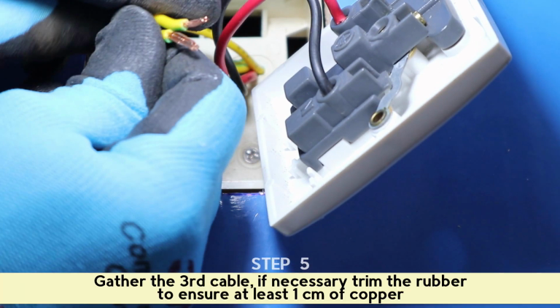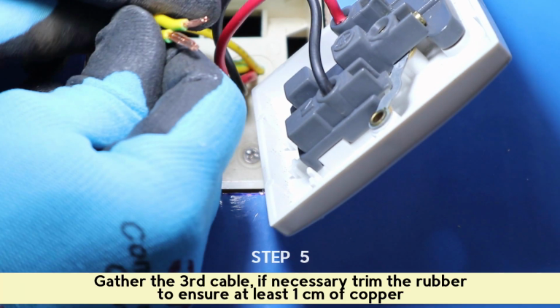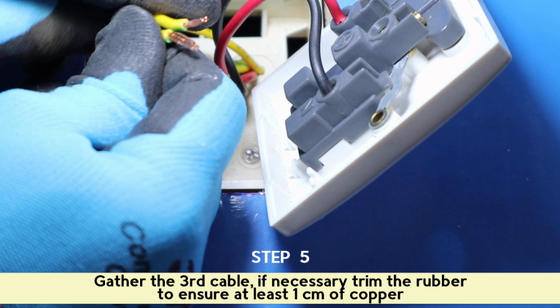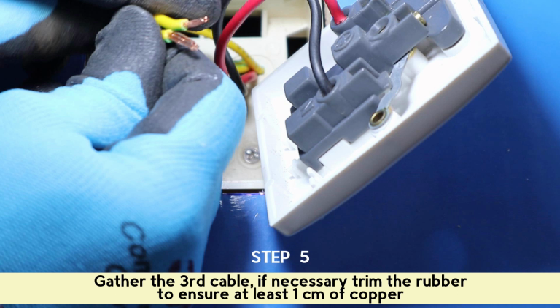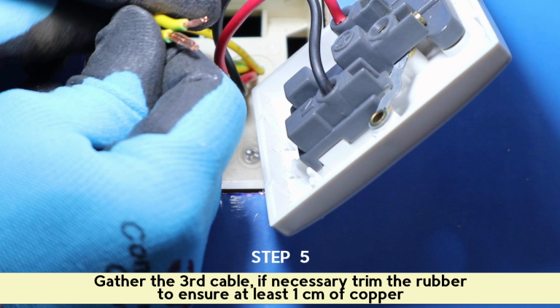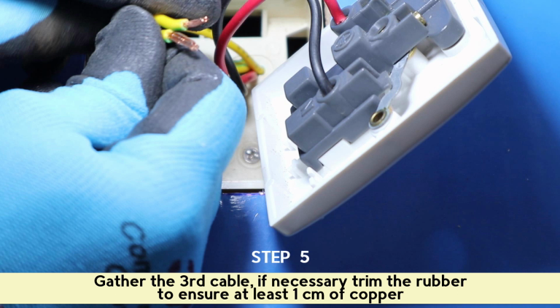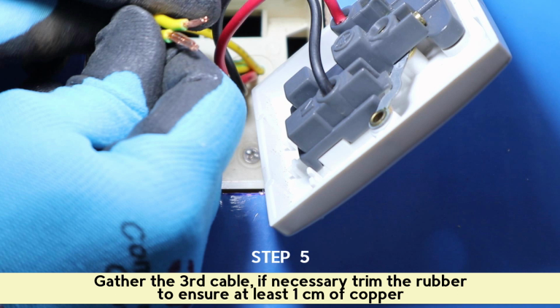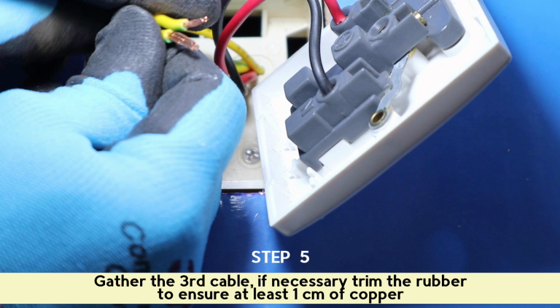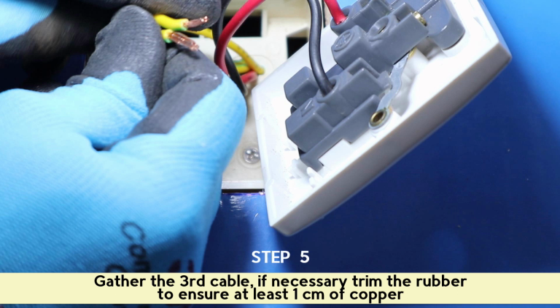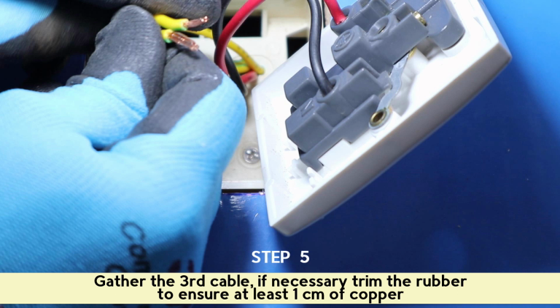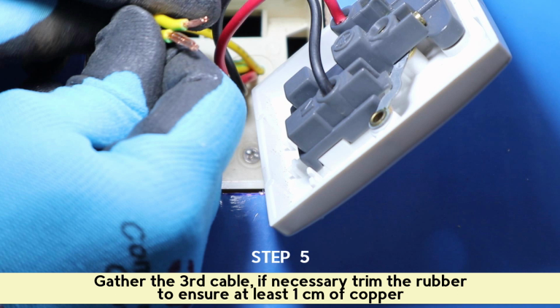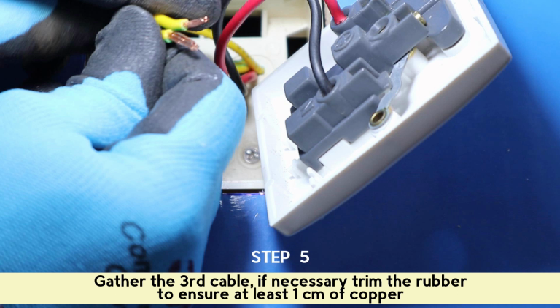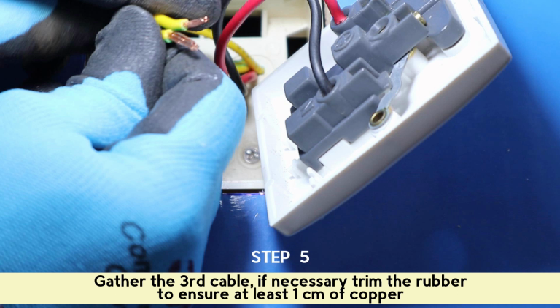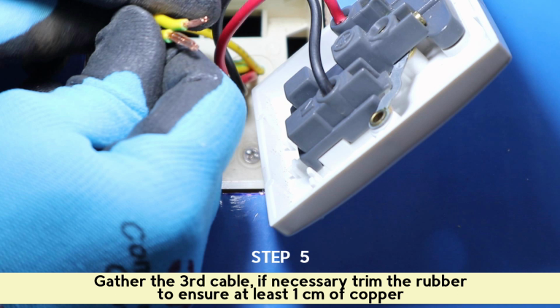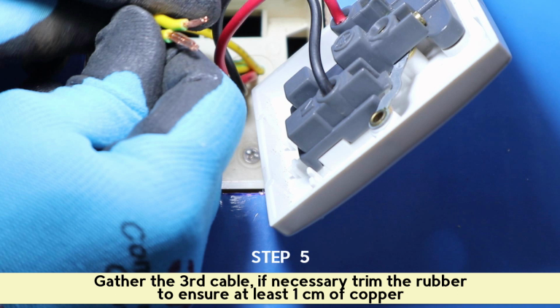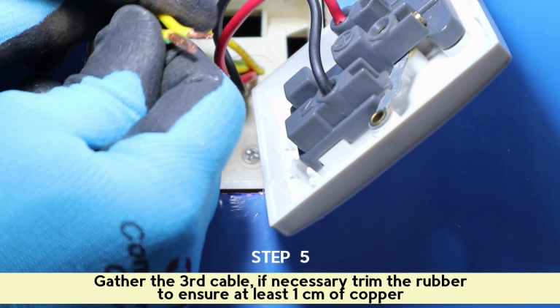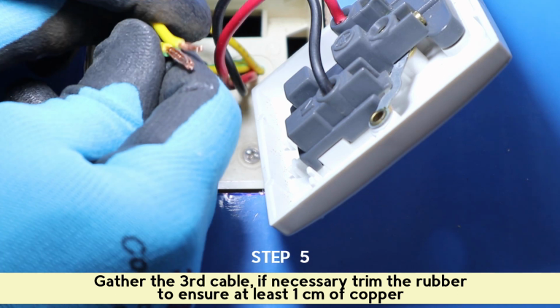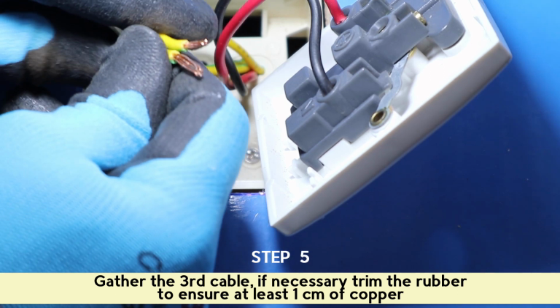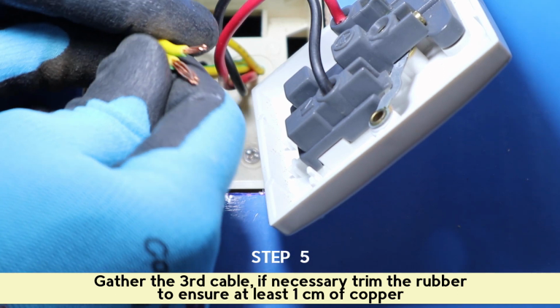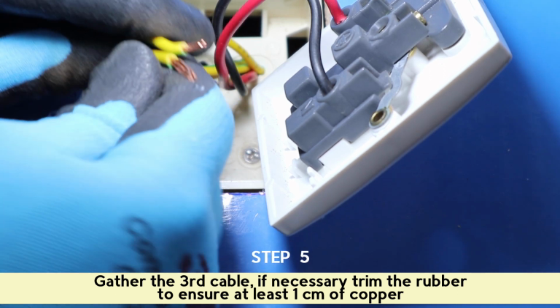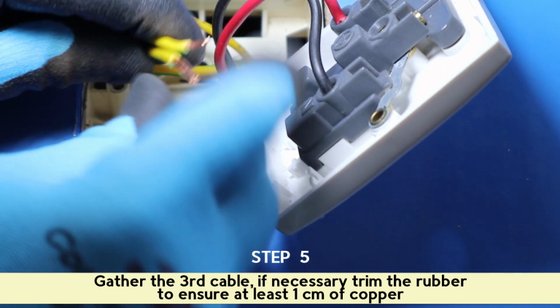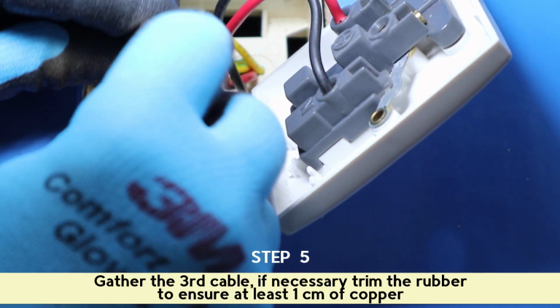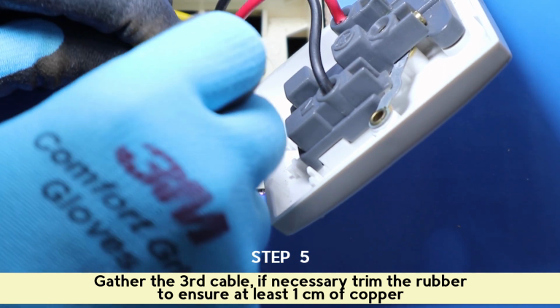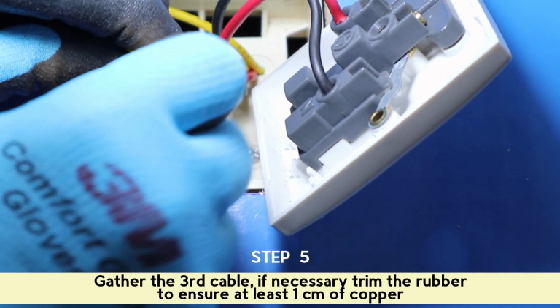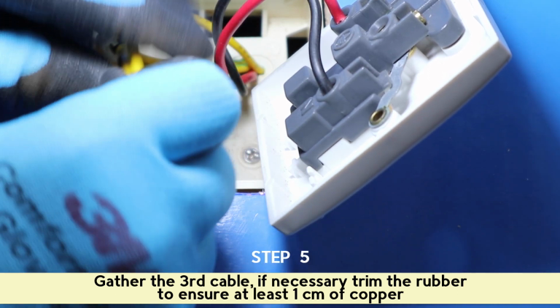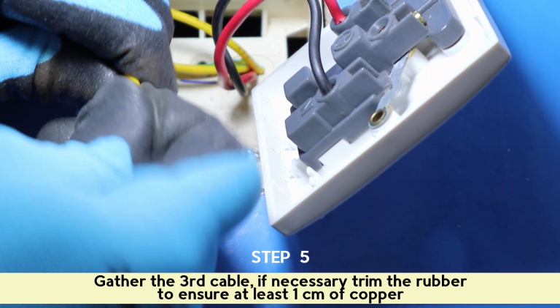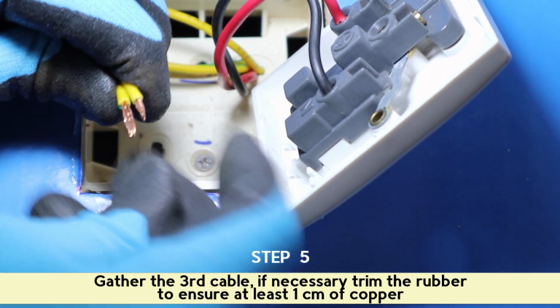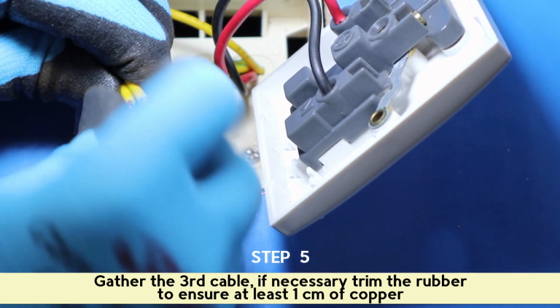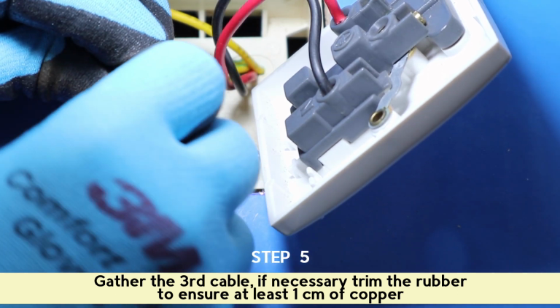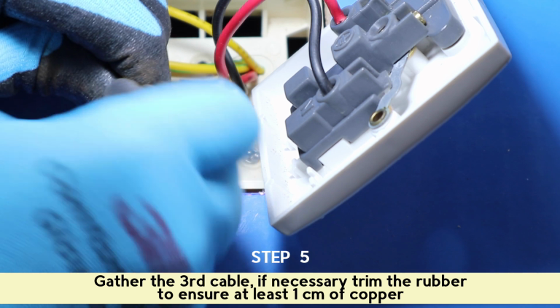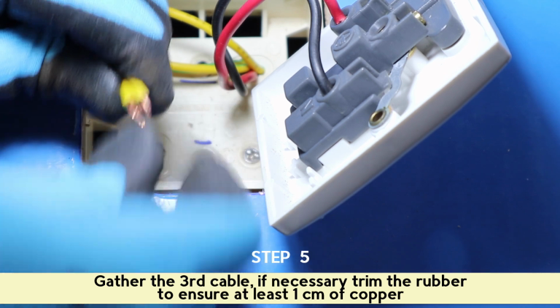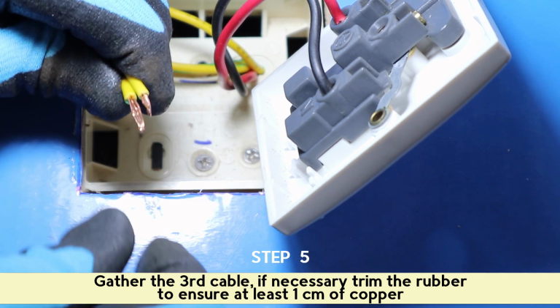Gather the third cable; if necessary, trim the rubber to ensure at least 1 cm of copper.